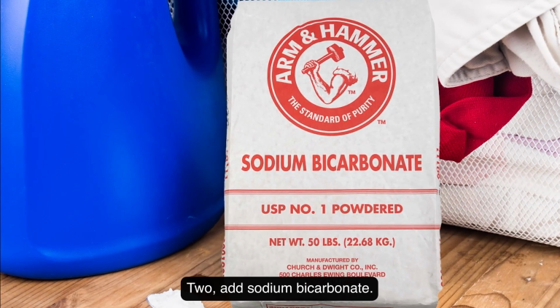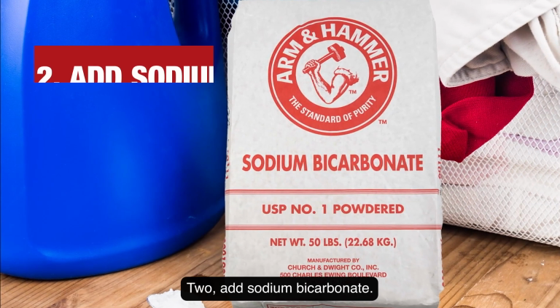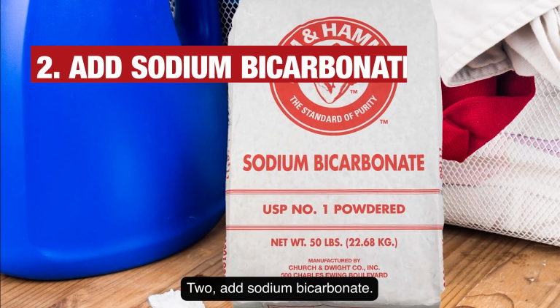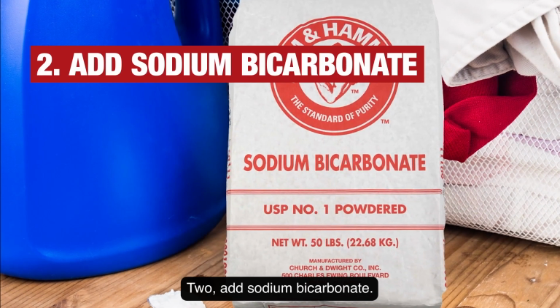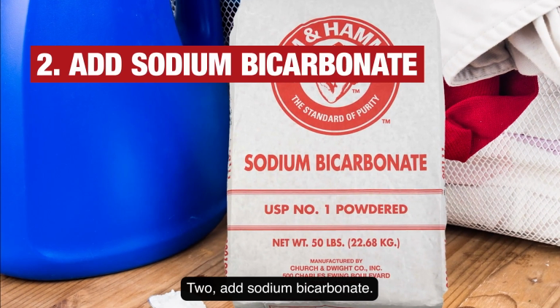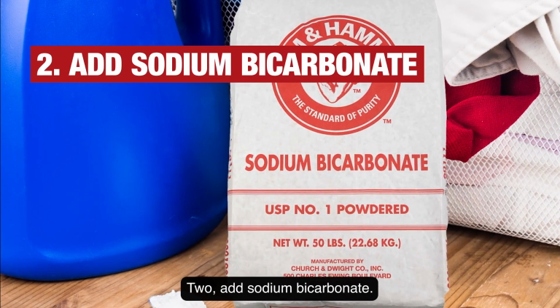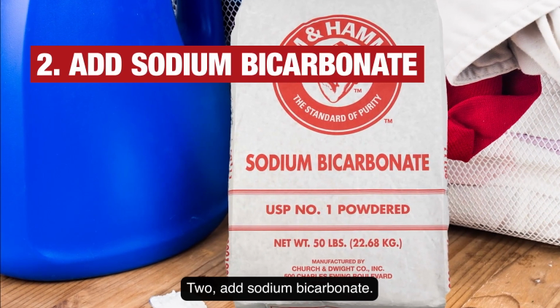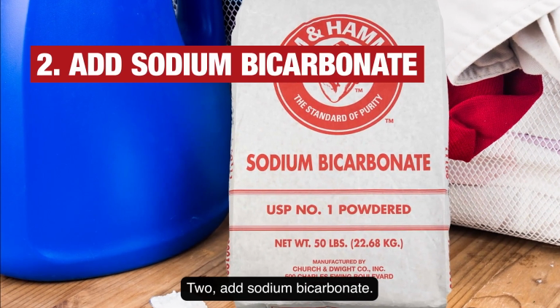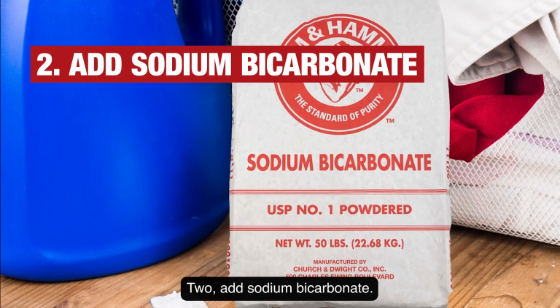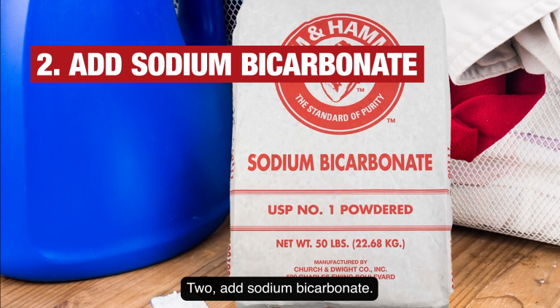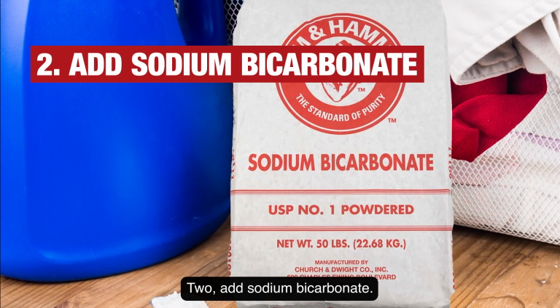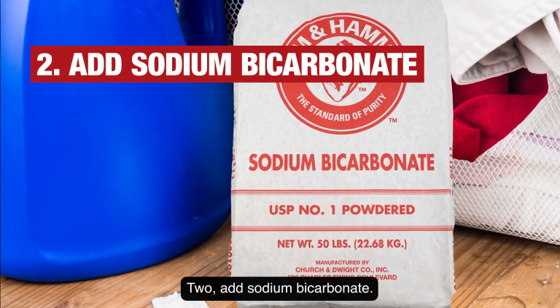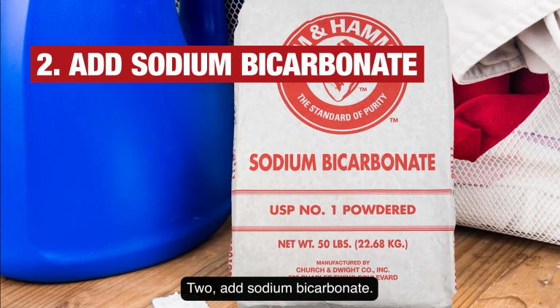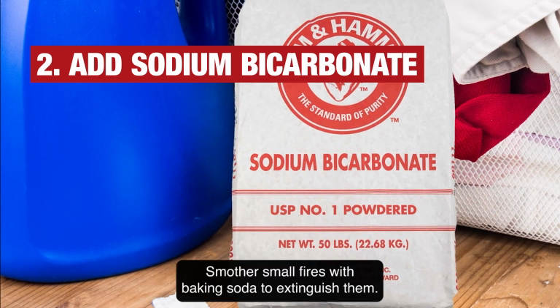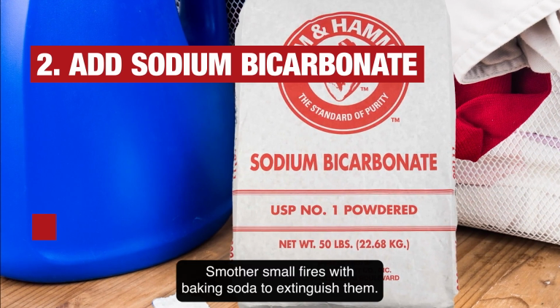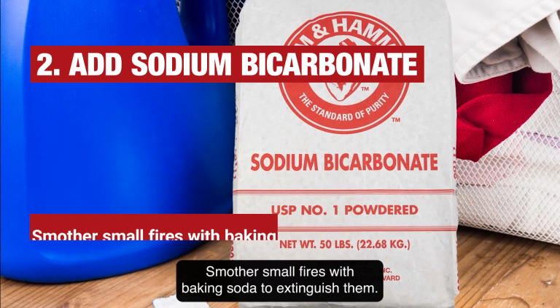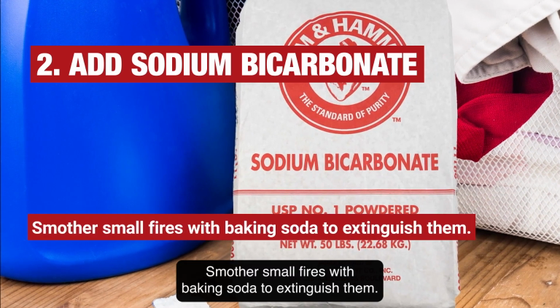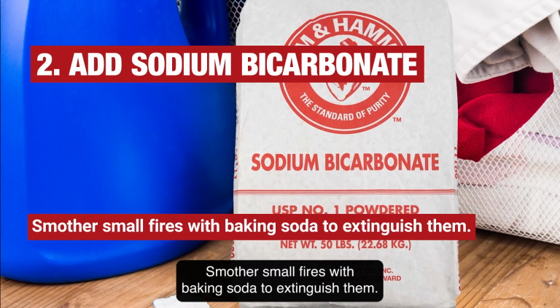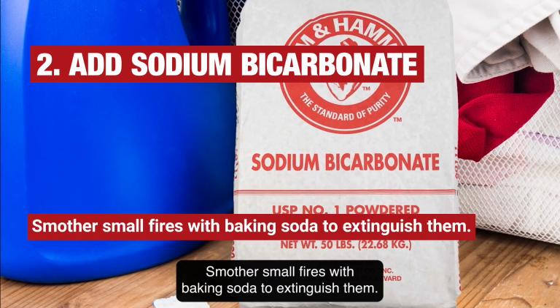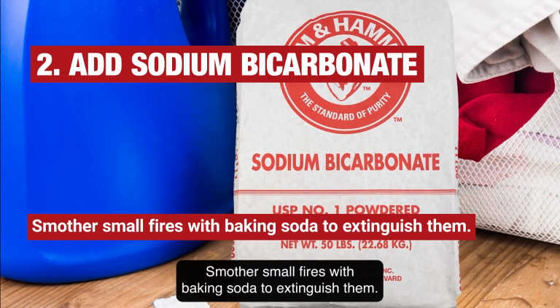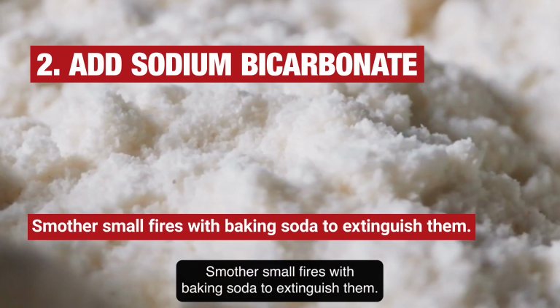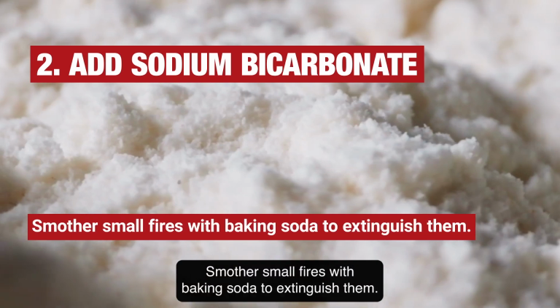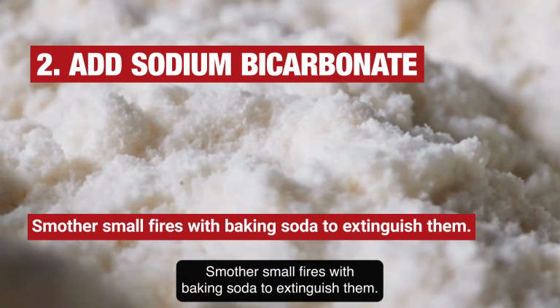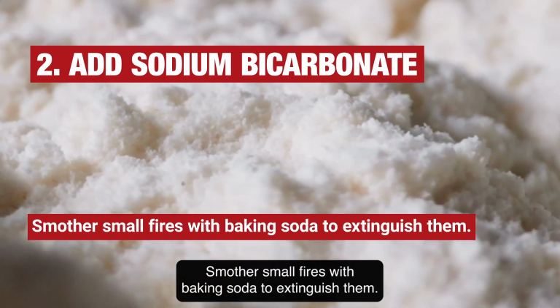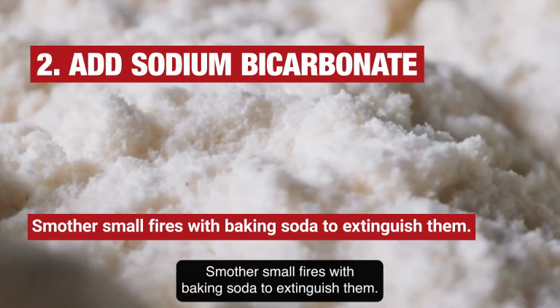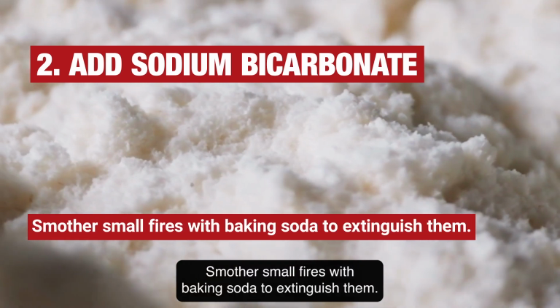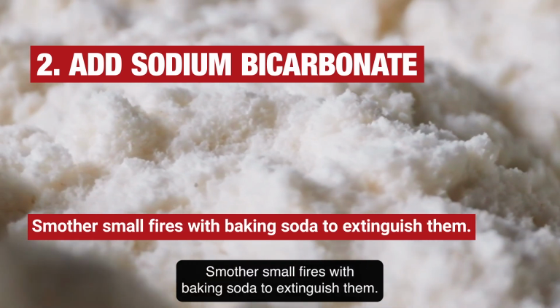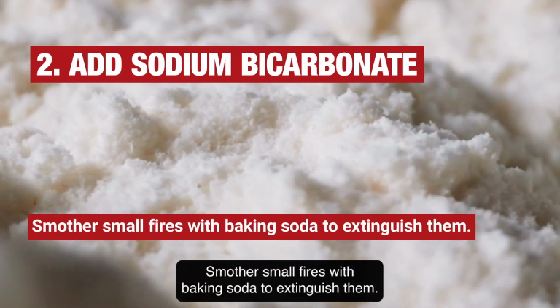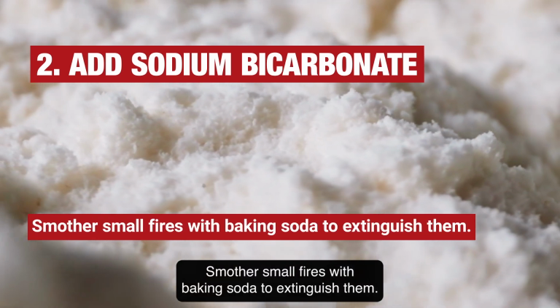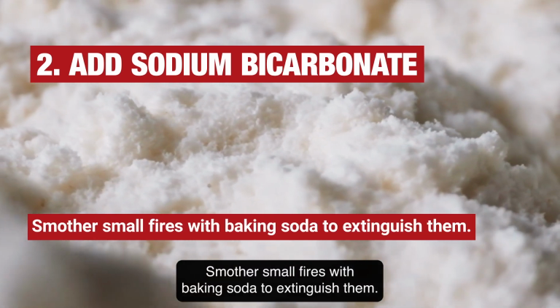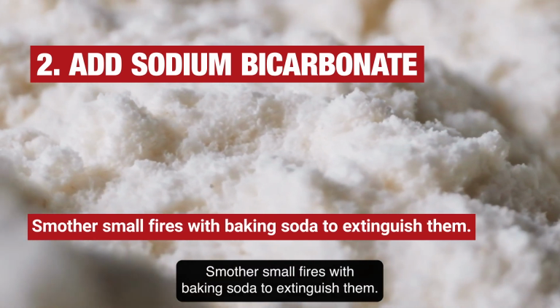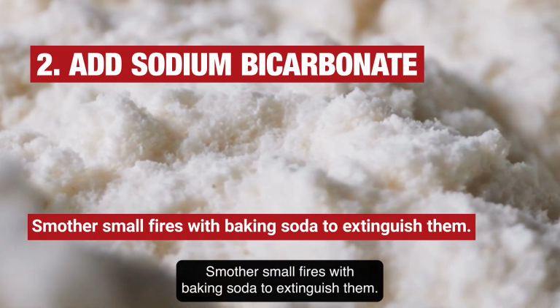2. Add sodium bicarbonate. Smother small fires with baking soda to extinguish them.